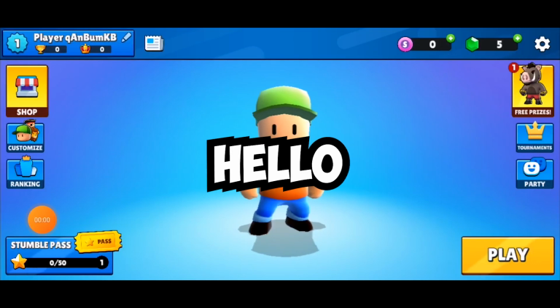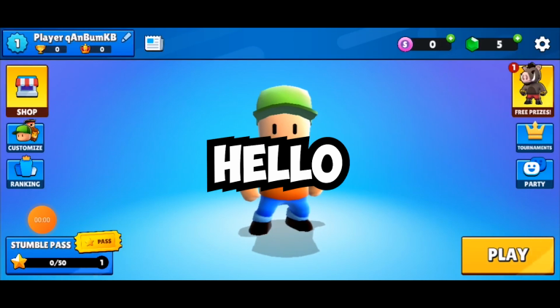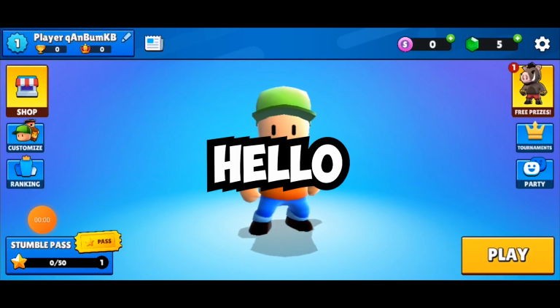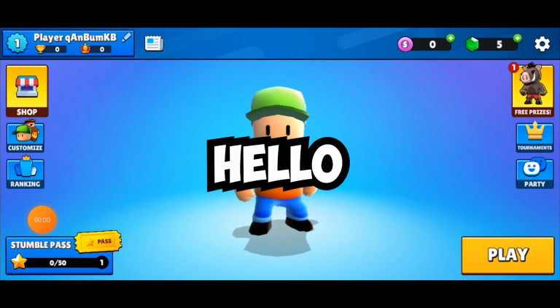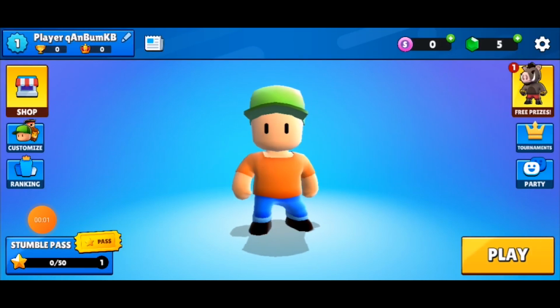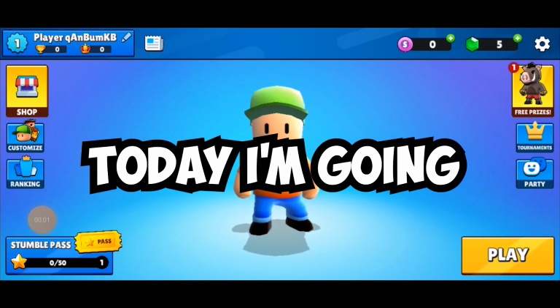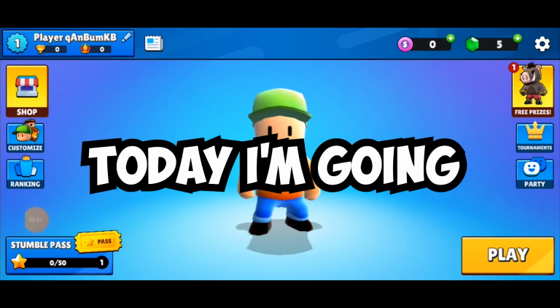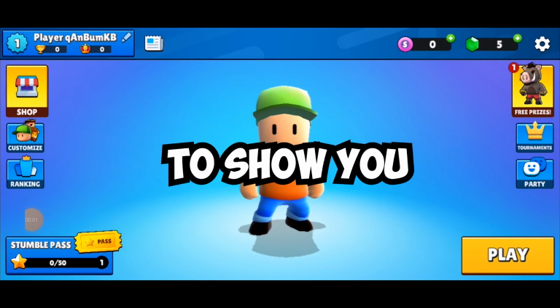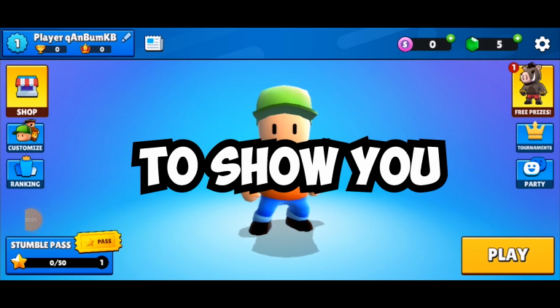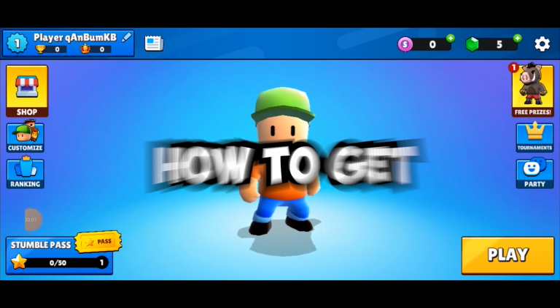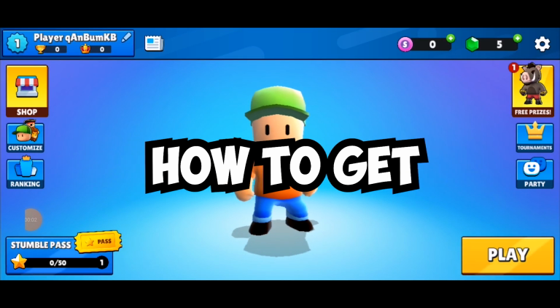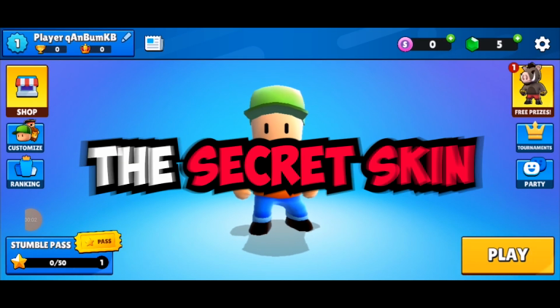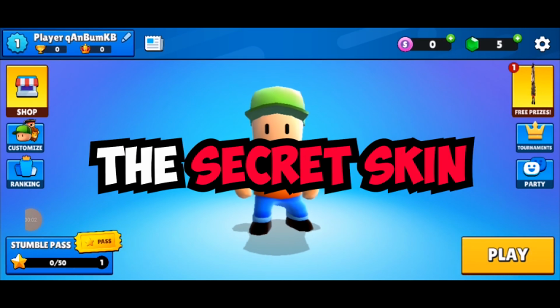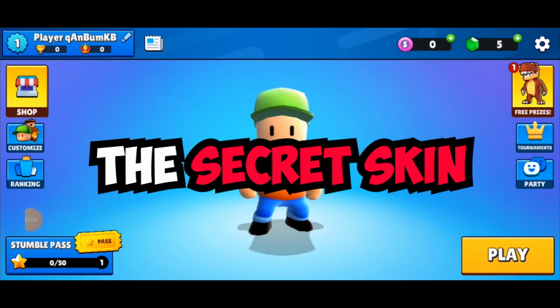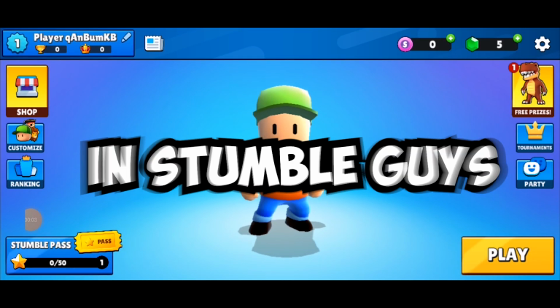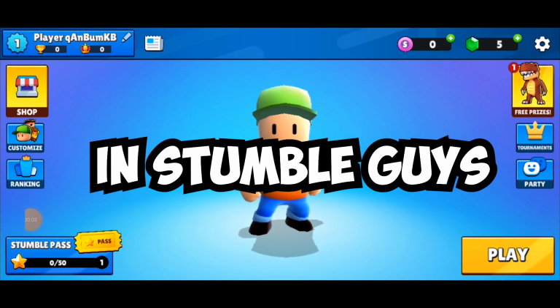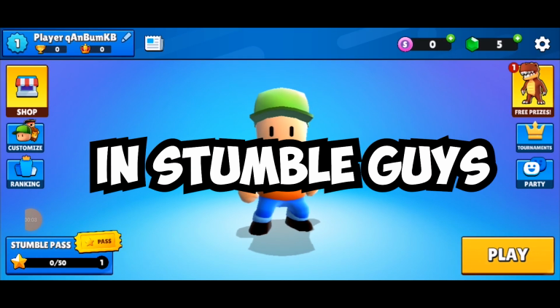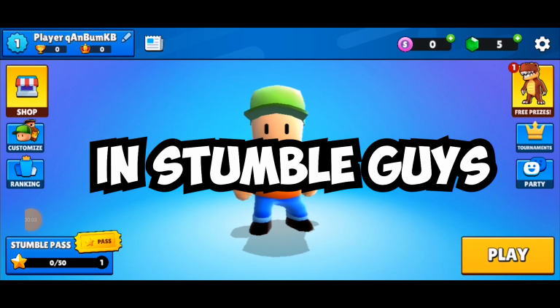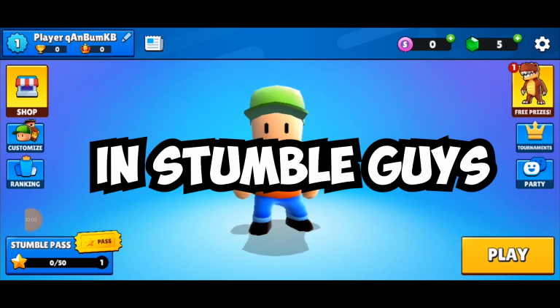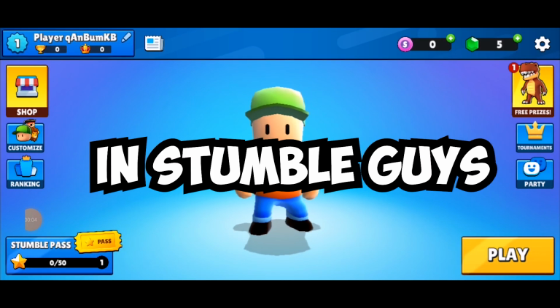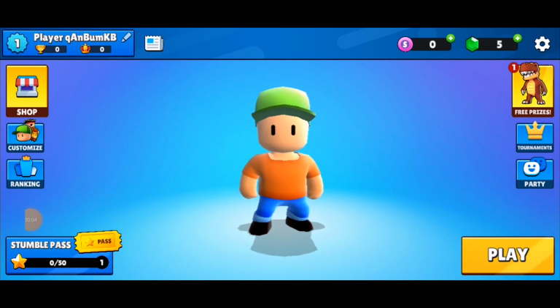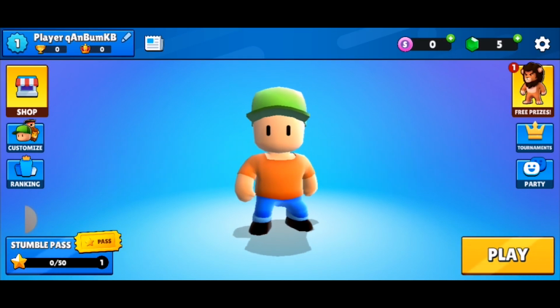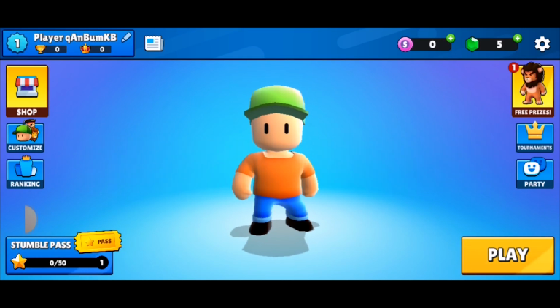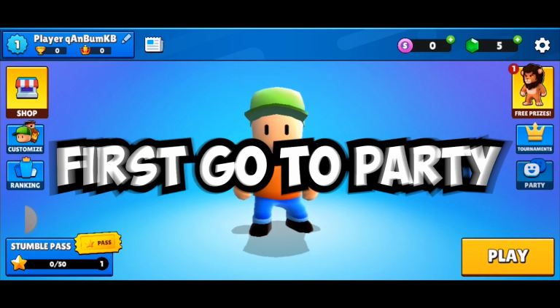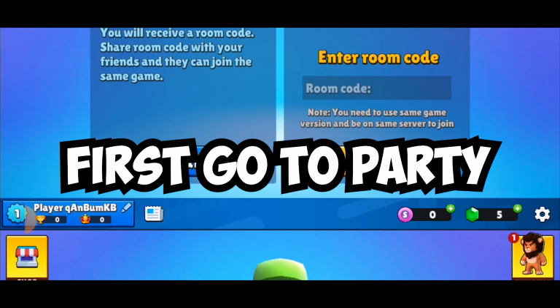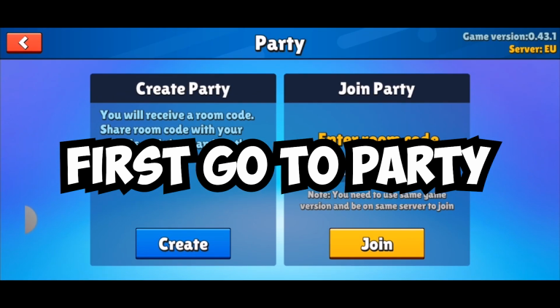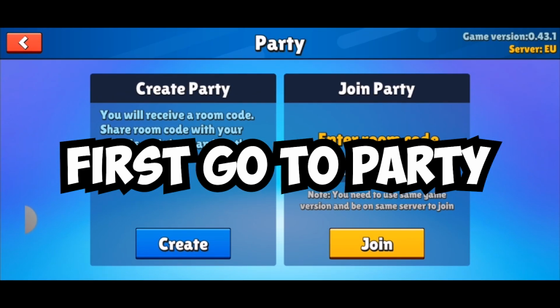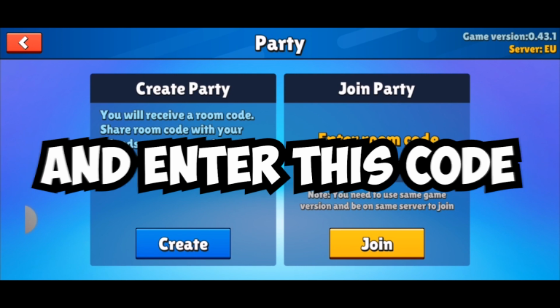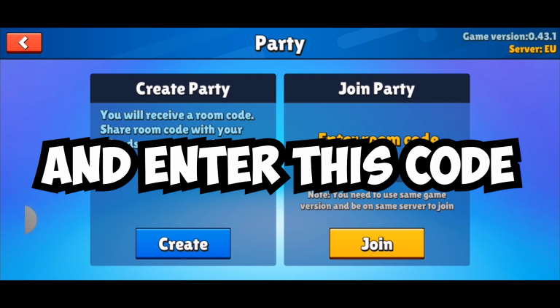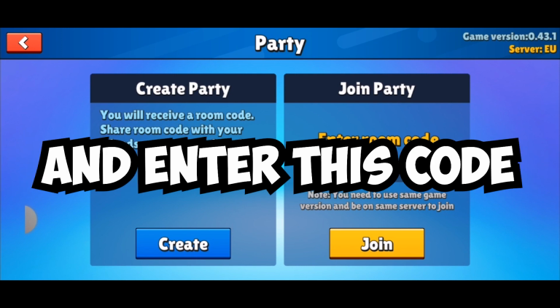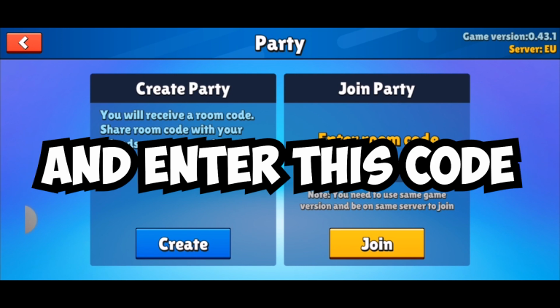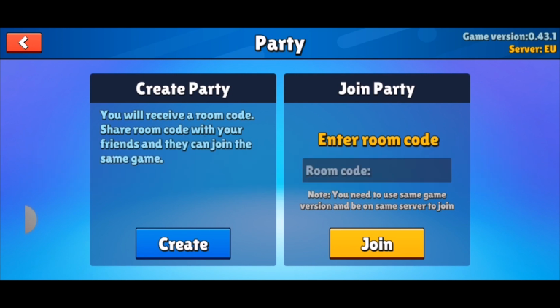Hello, today I'm going to show you how to get the secret skin in Stumble Guys. First, go to party and enter this code.